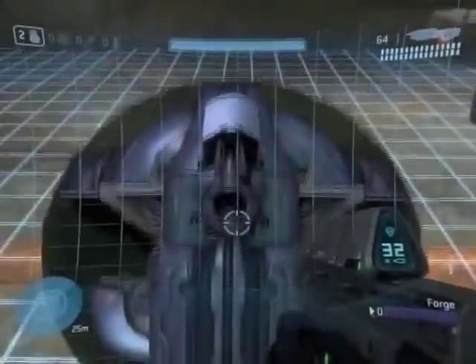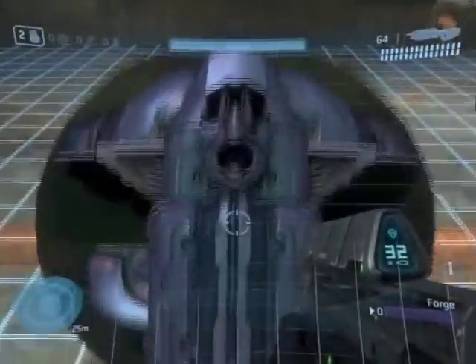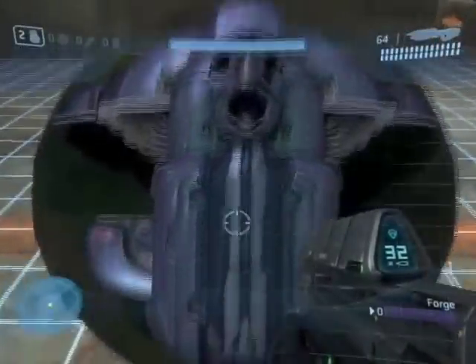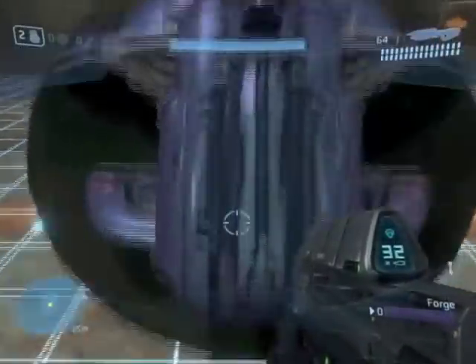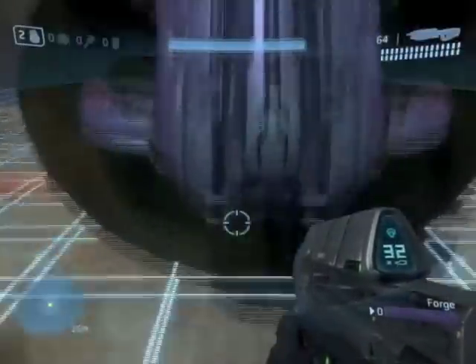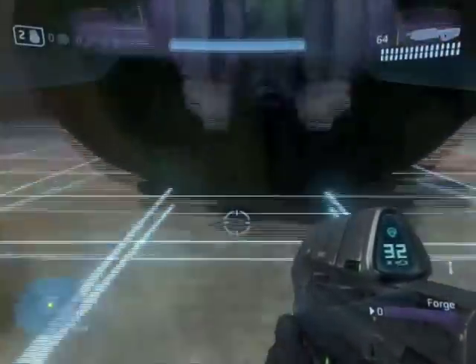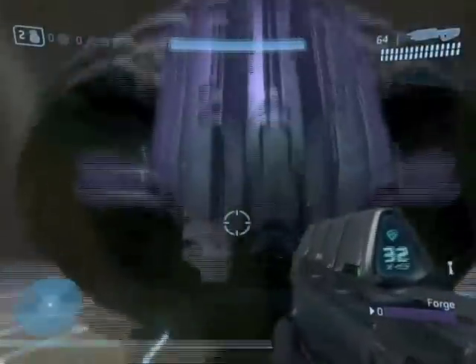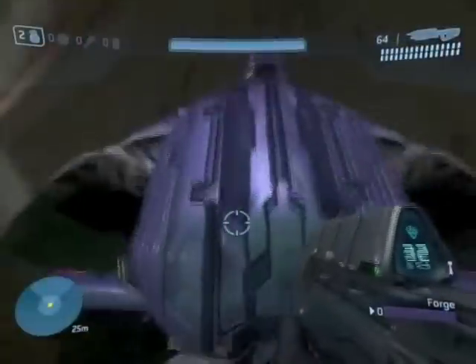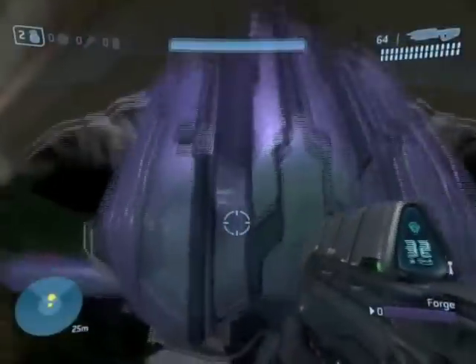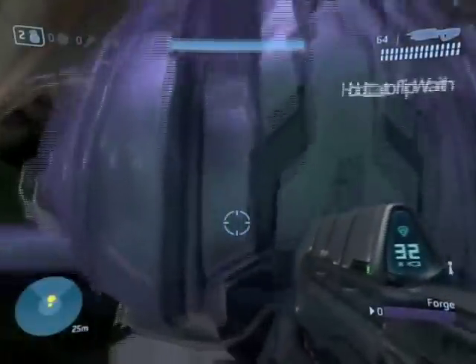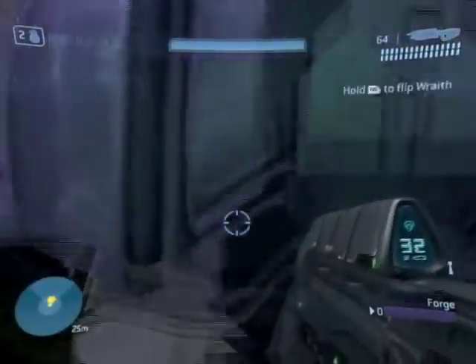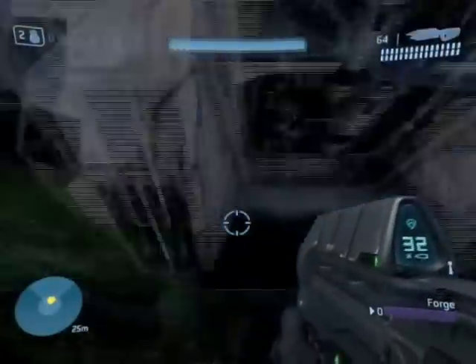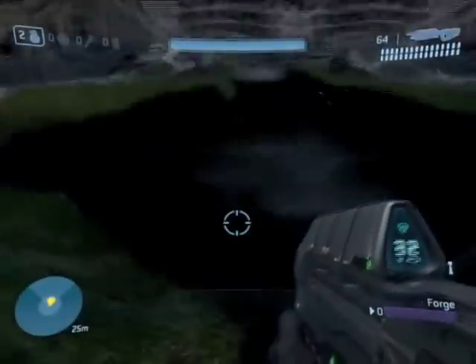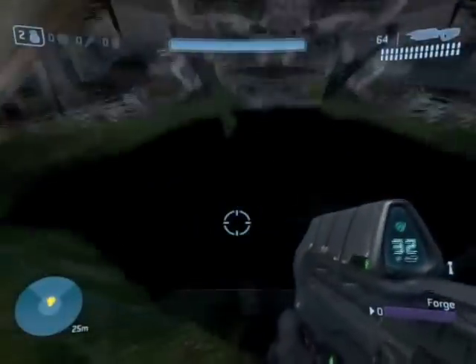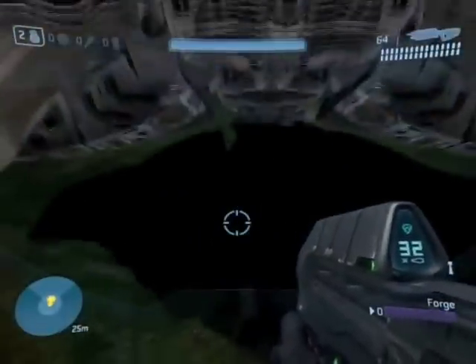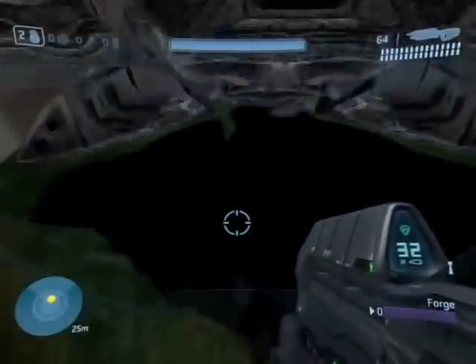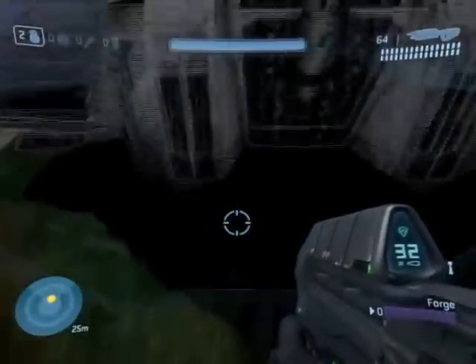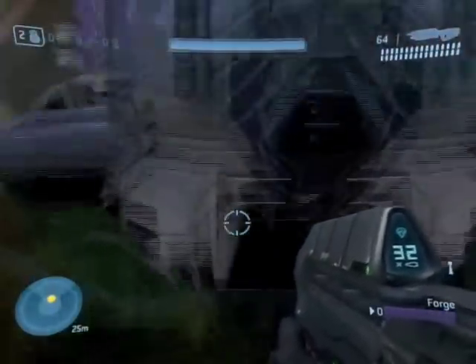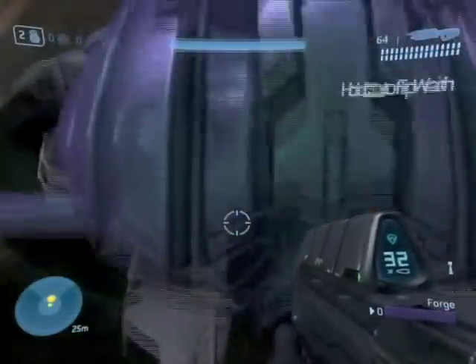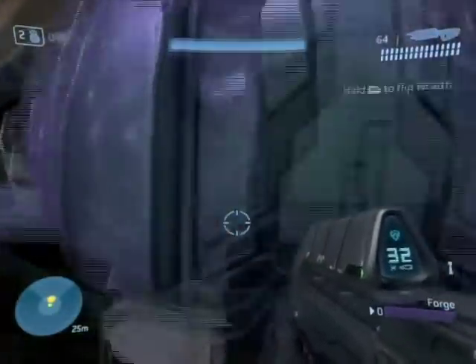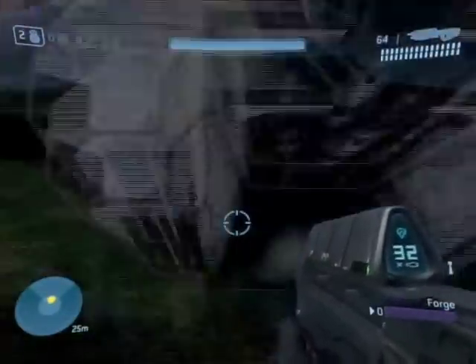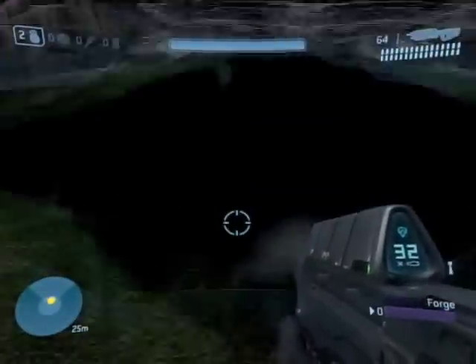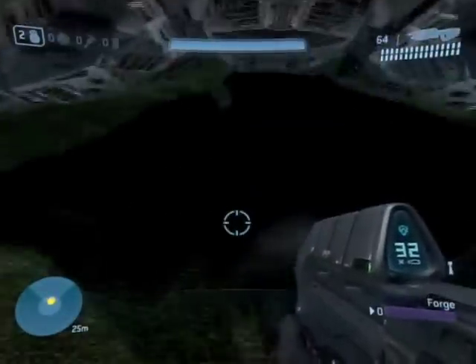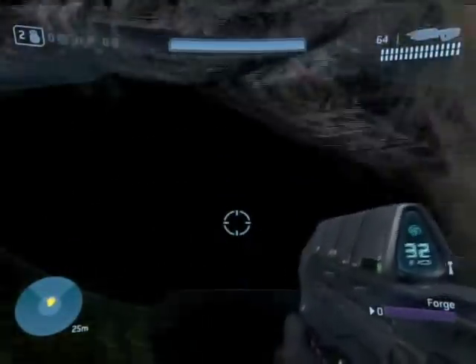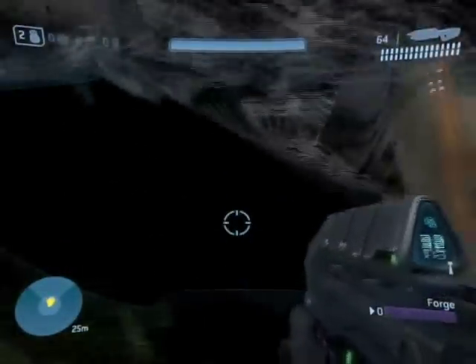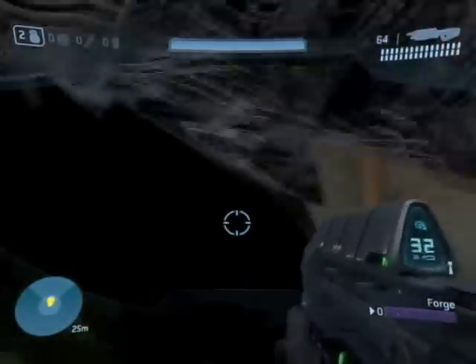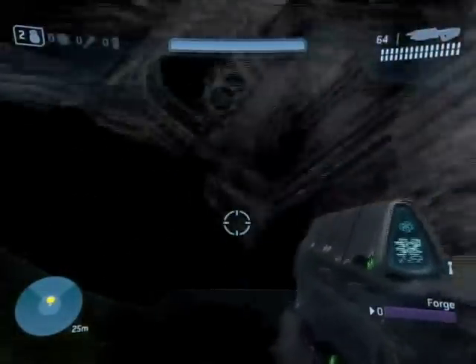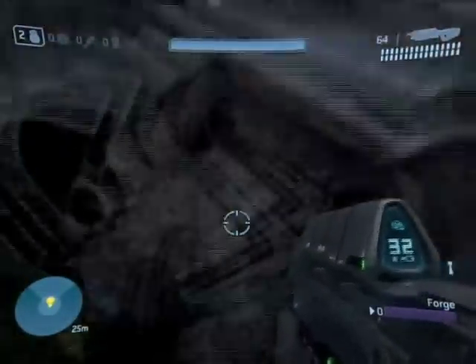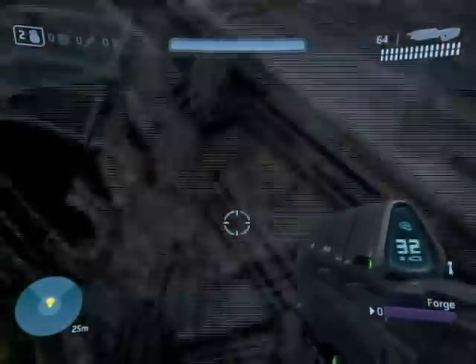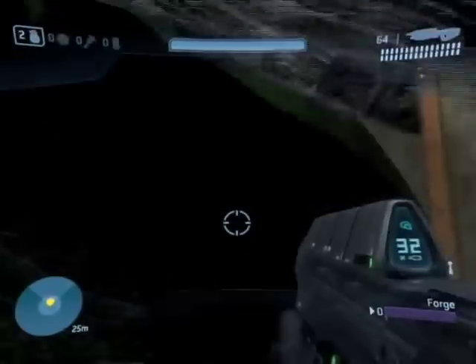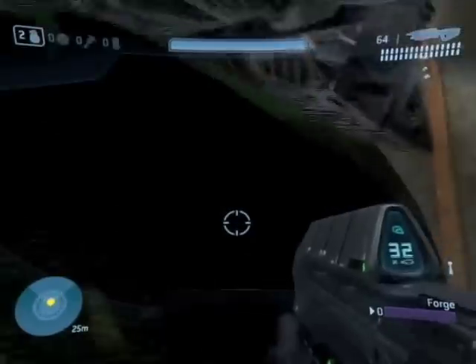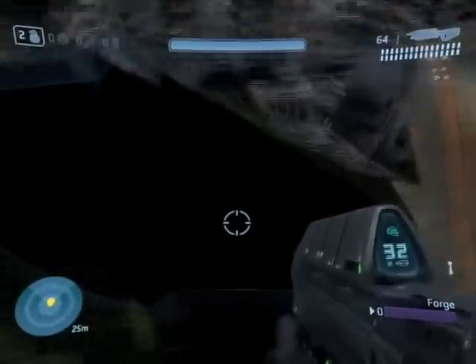Now go to the Wraith and then press RB to make it go up the wall. And that's all.